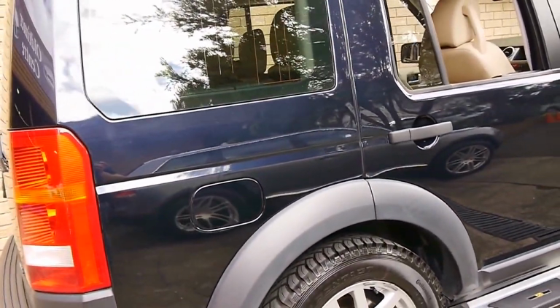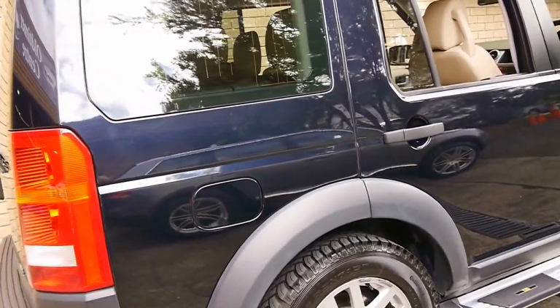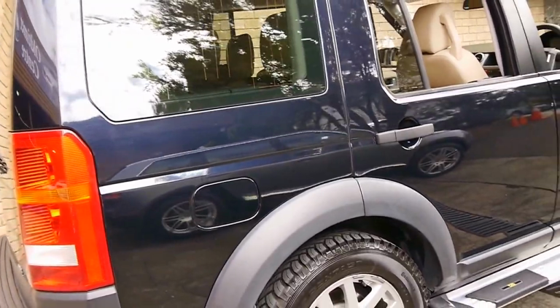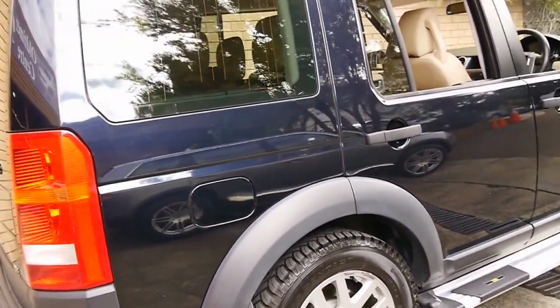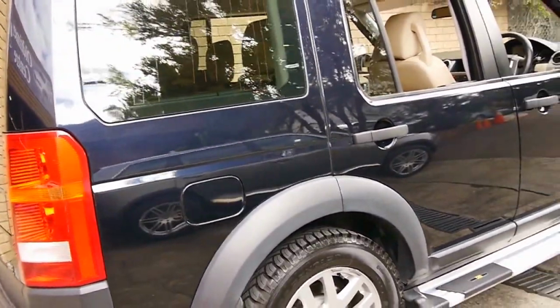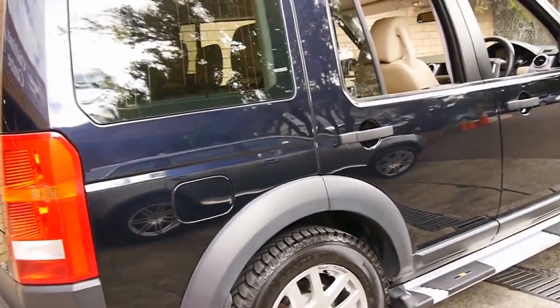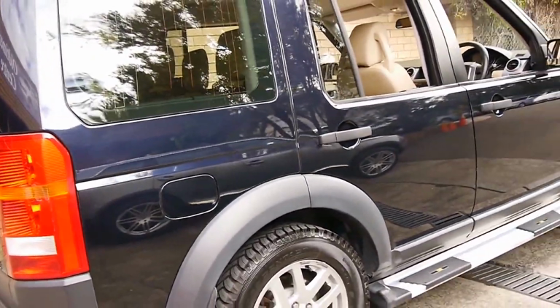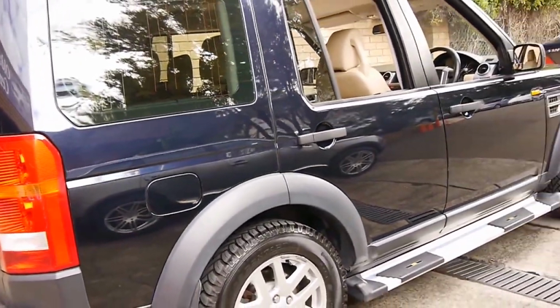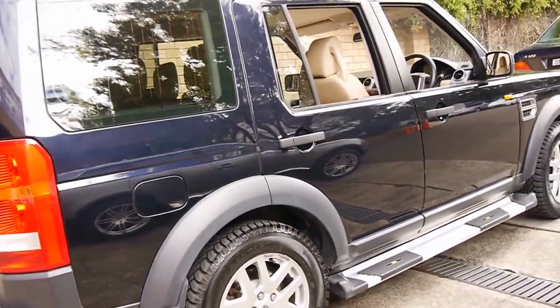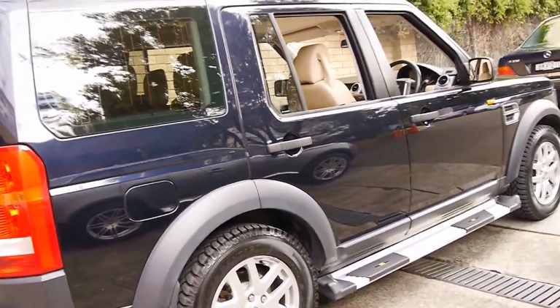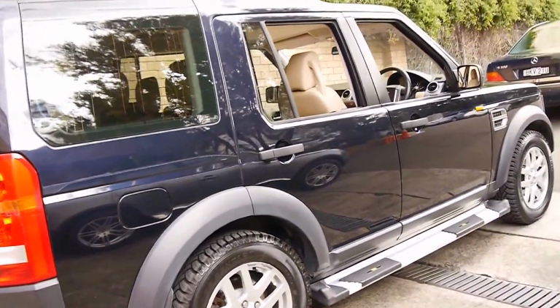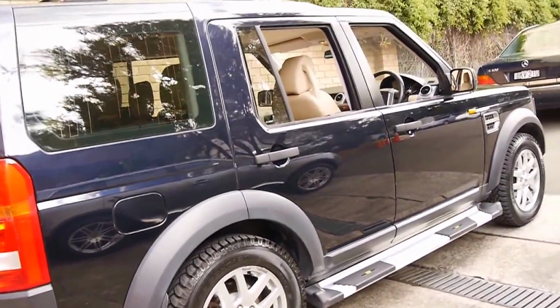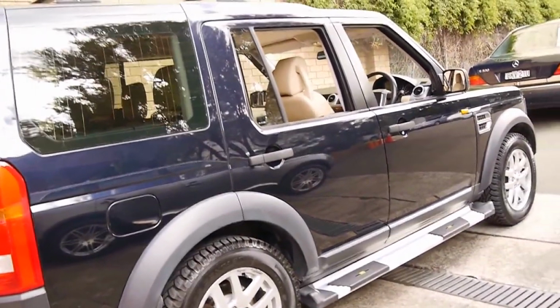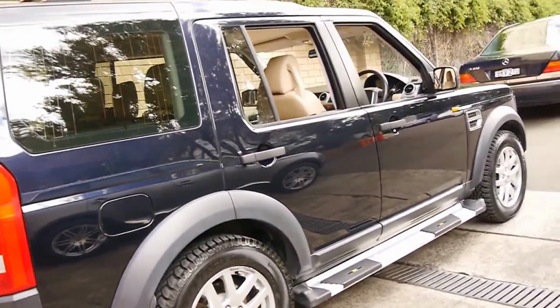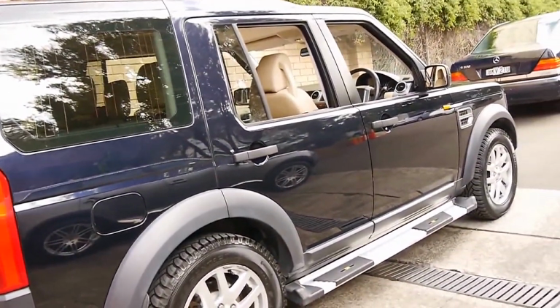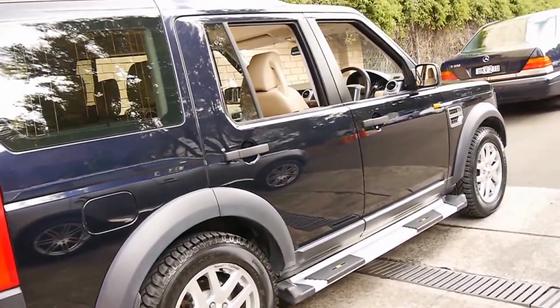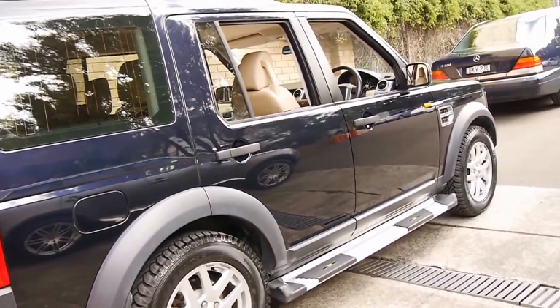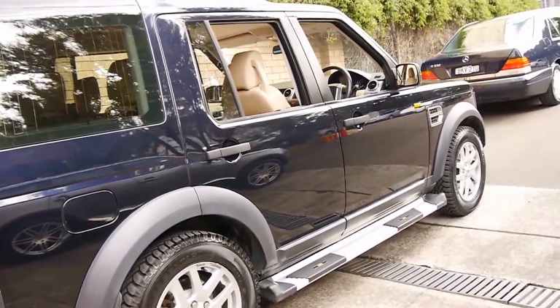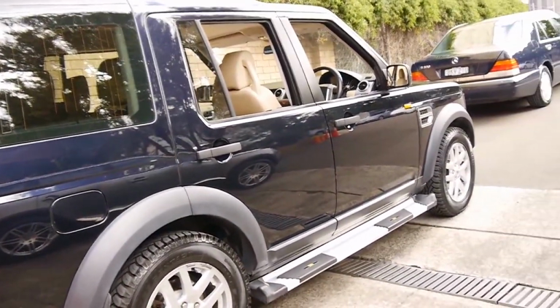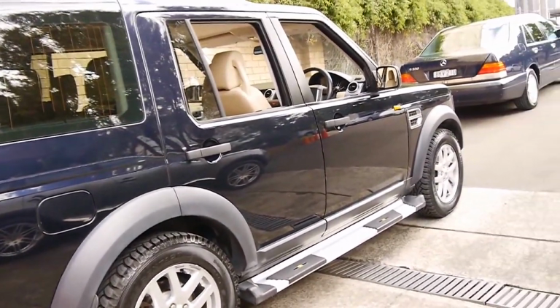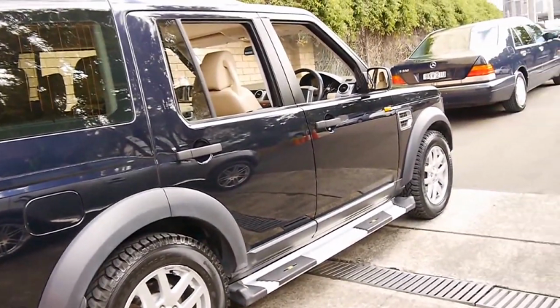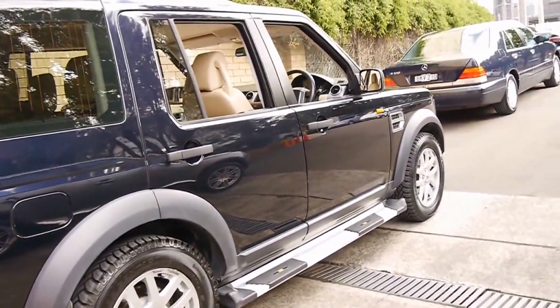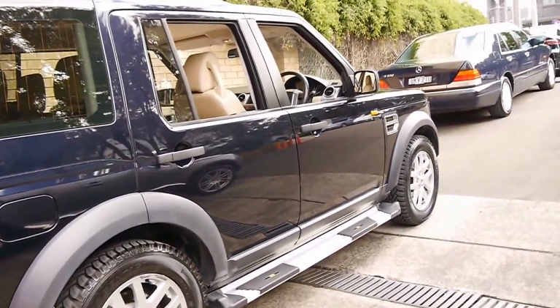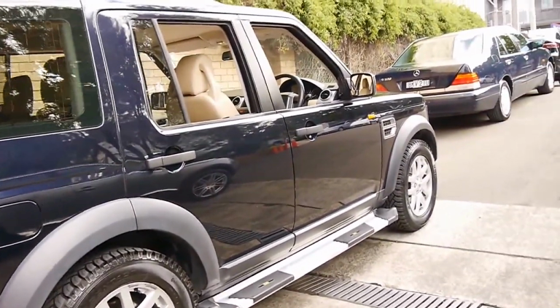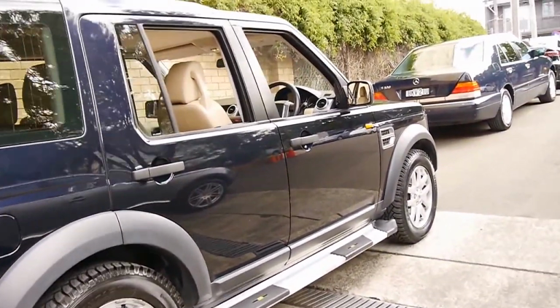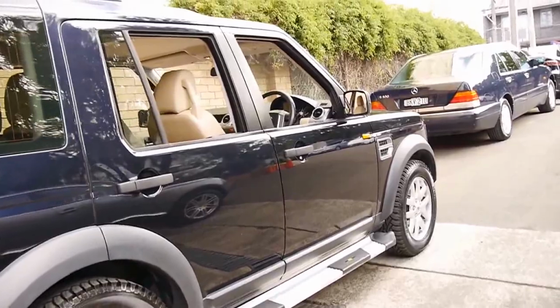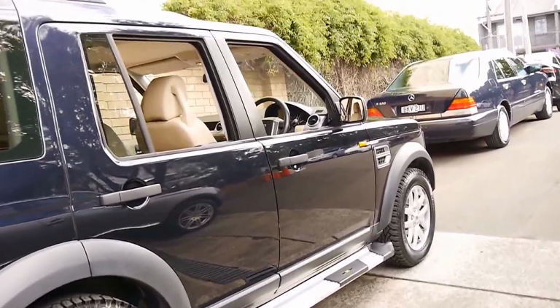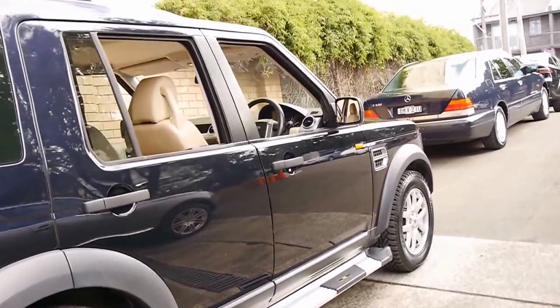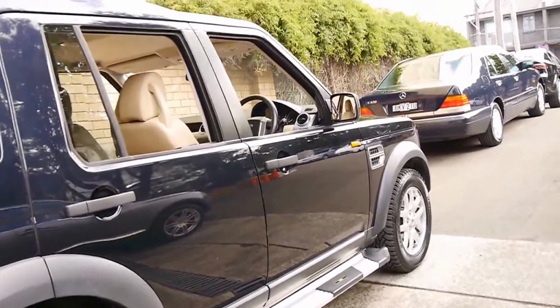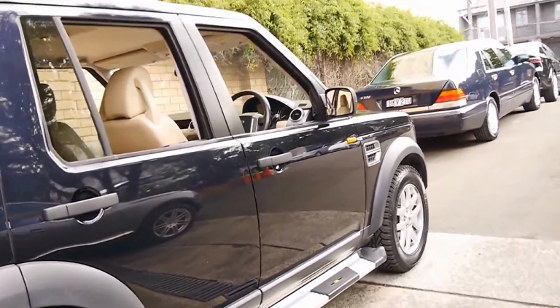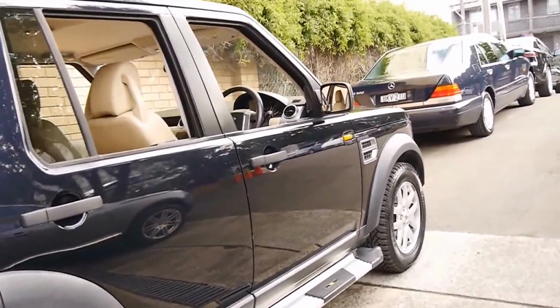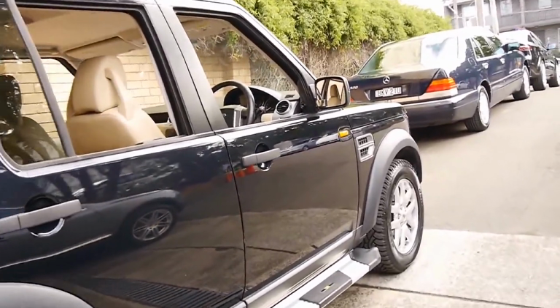It's done 110,000 kilometres. It's navy blue in colour with cream leather interior.